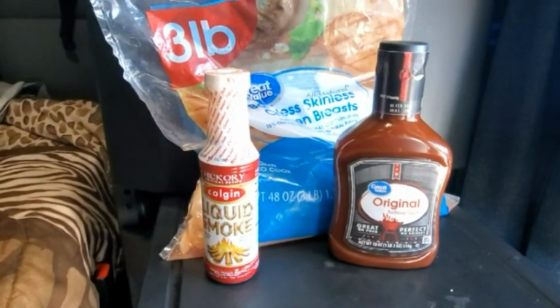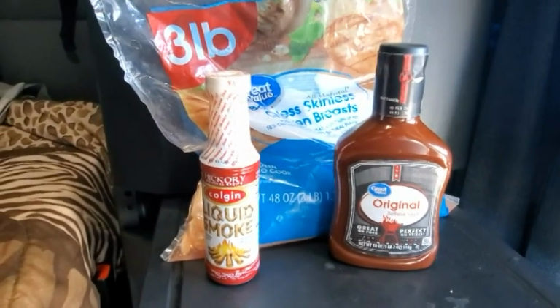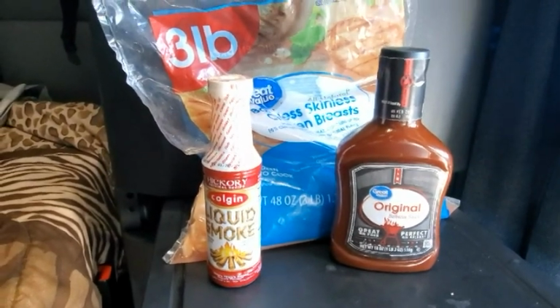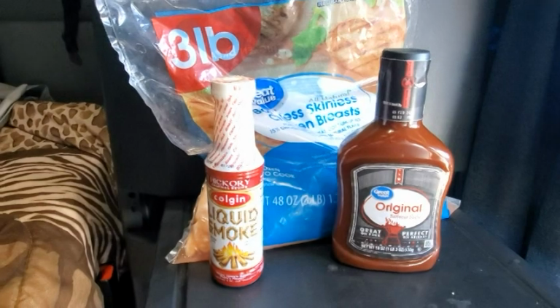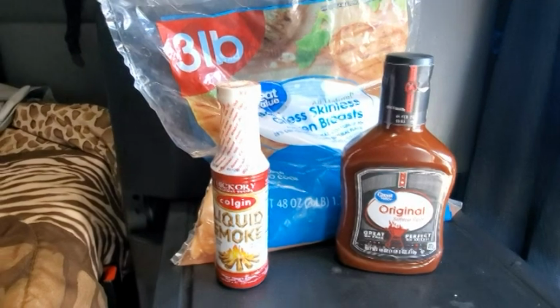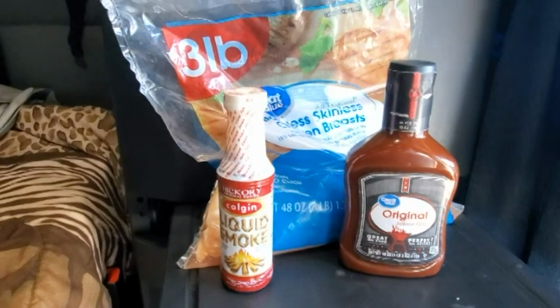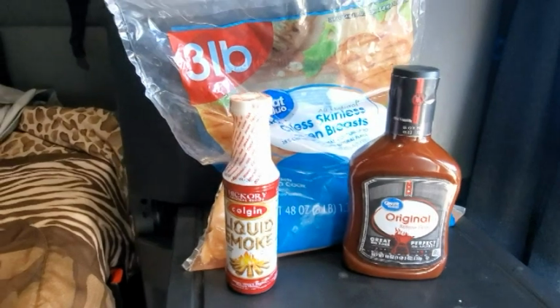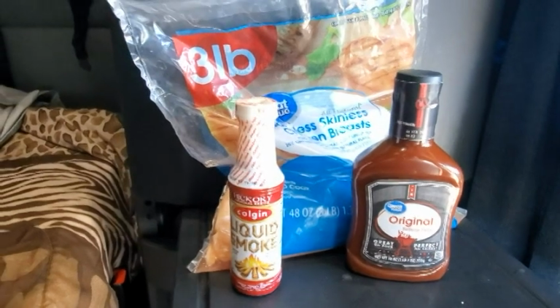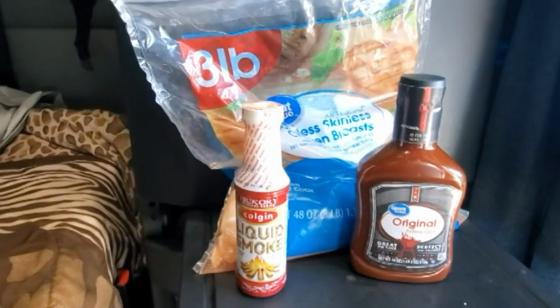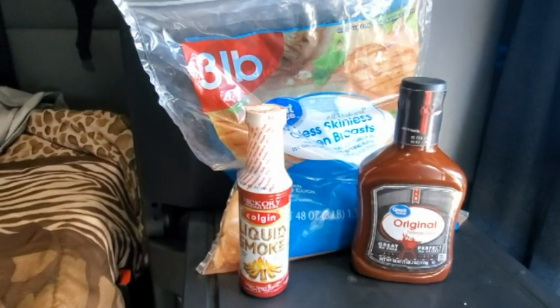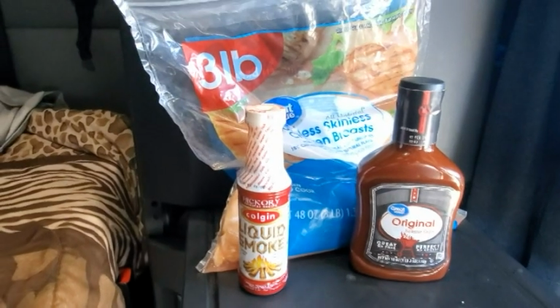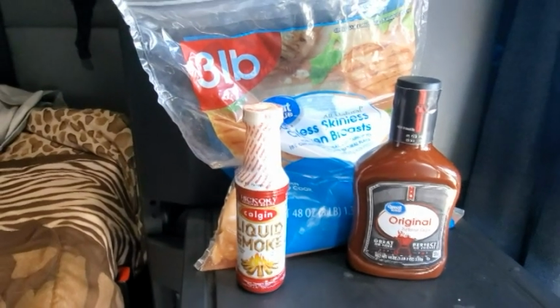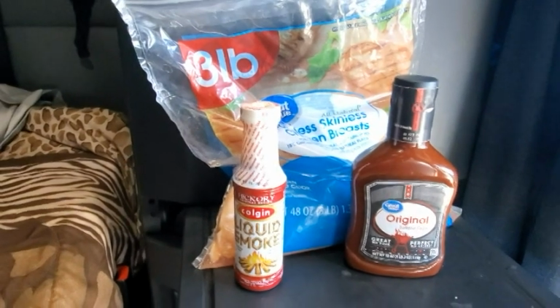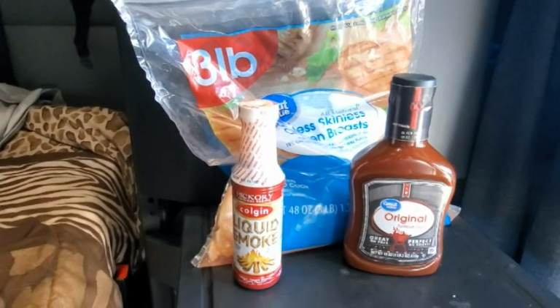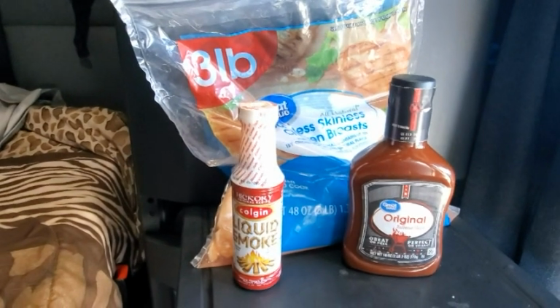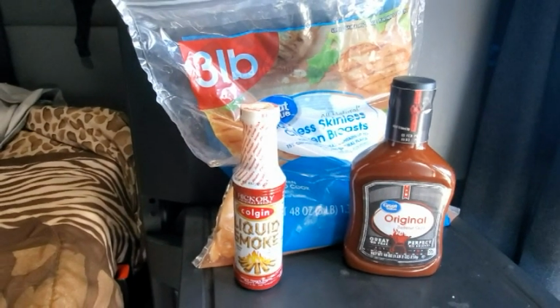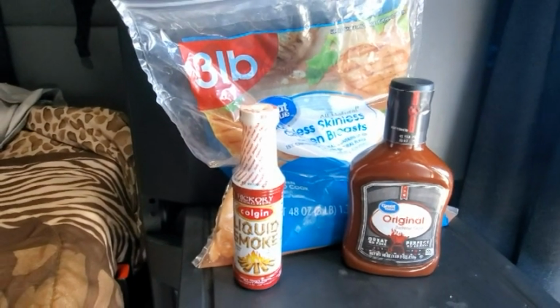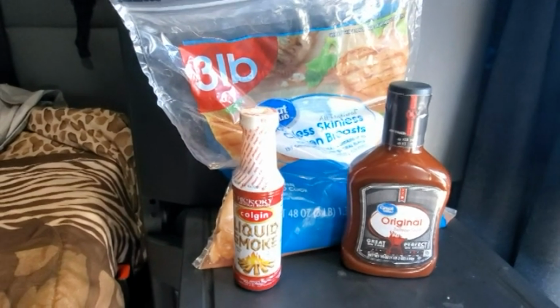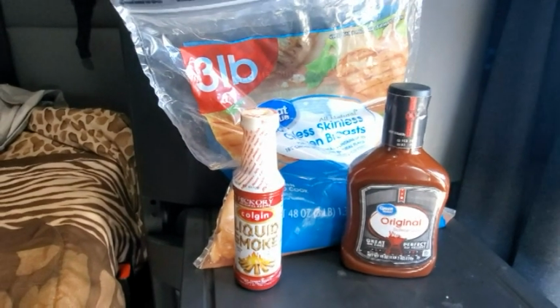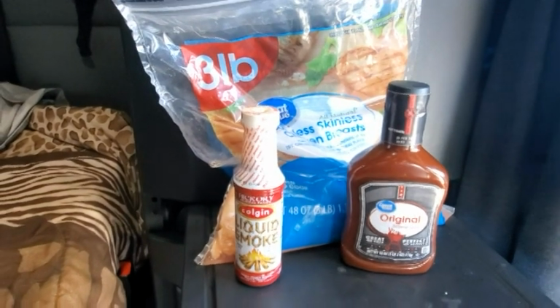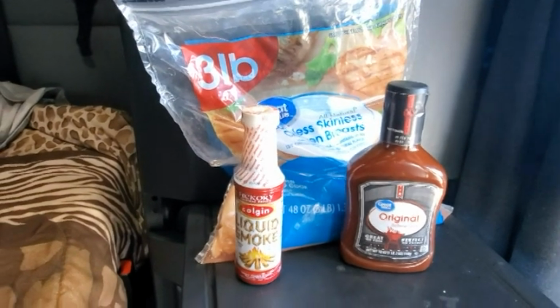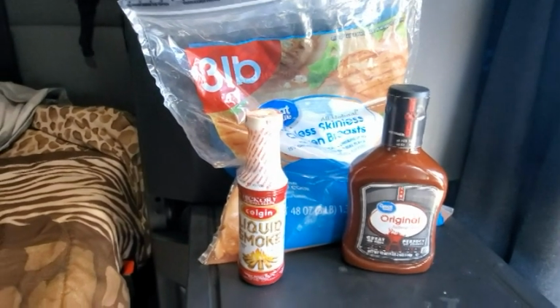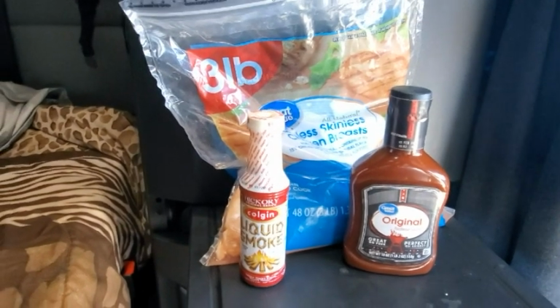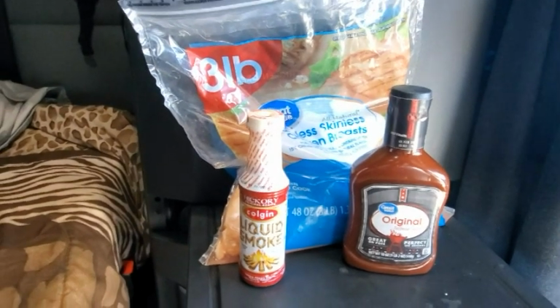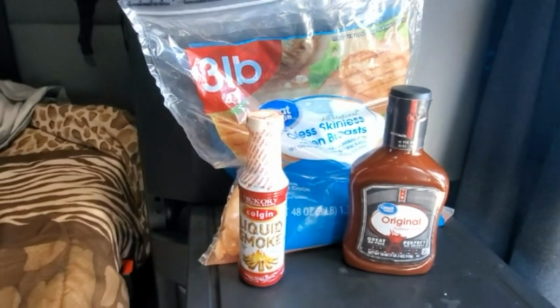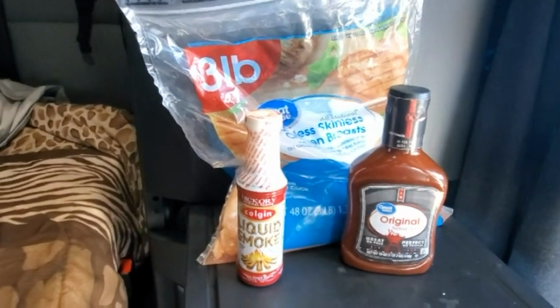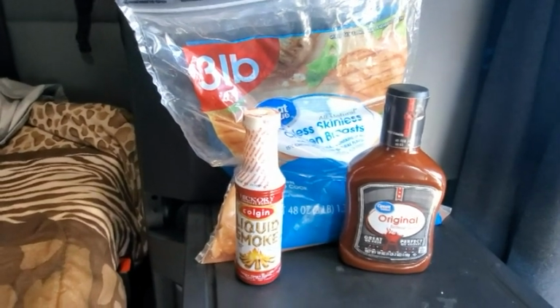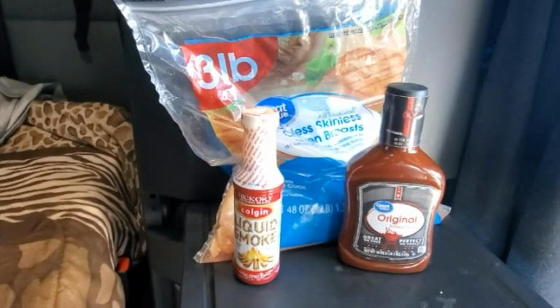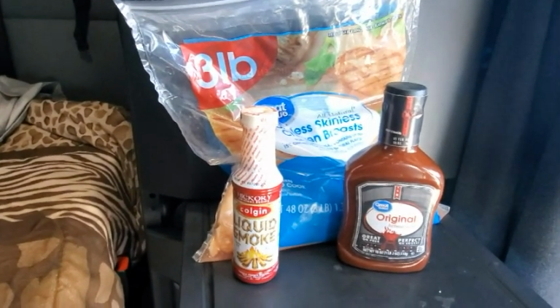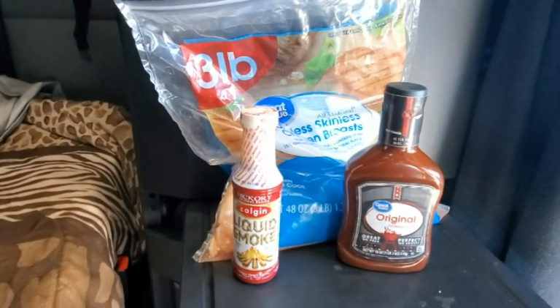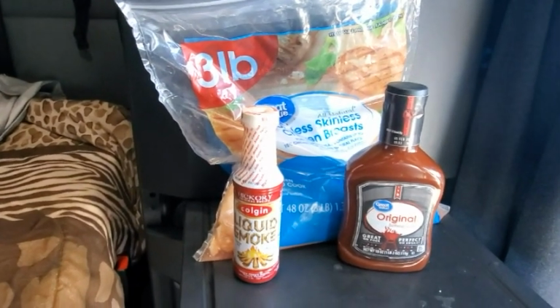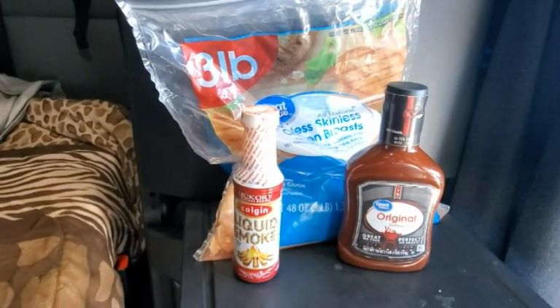So for less than $9, including tax, let's see what we can do with all this.